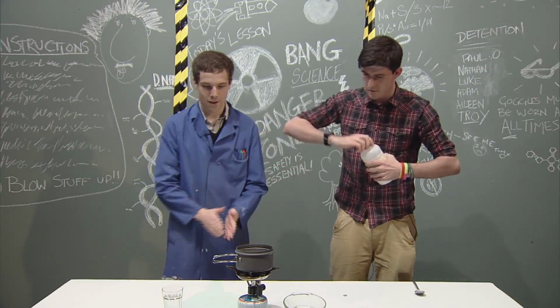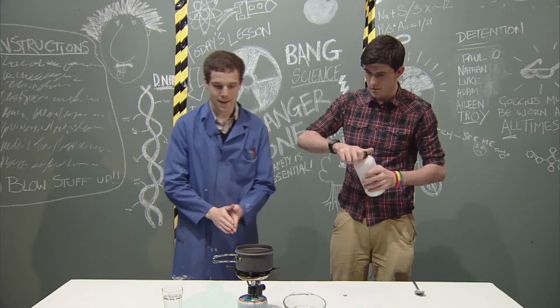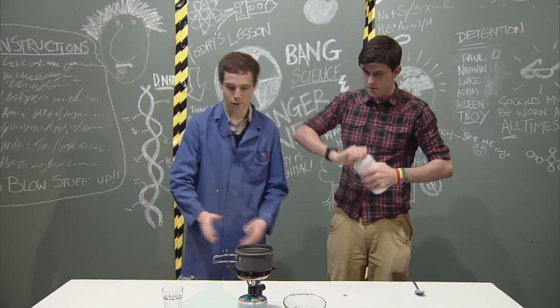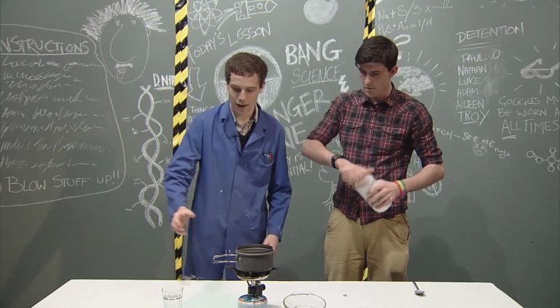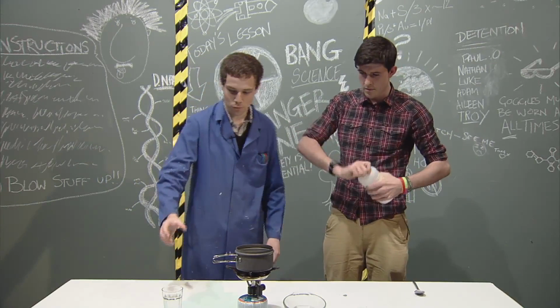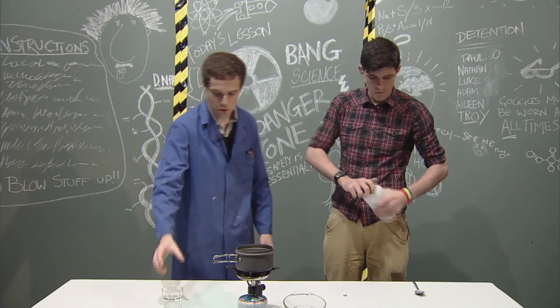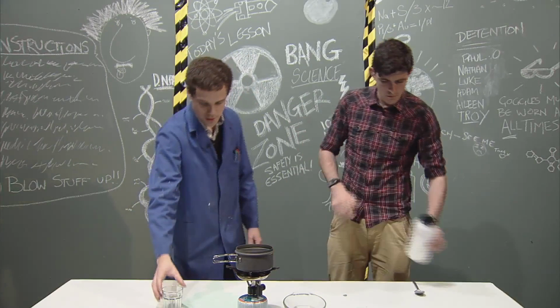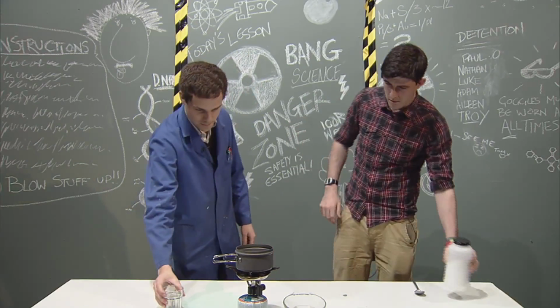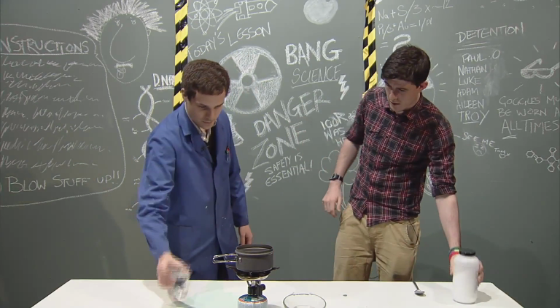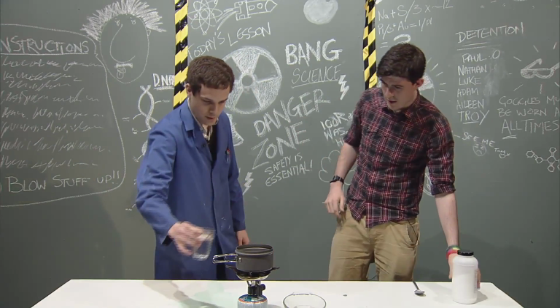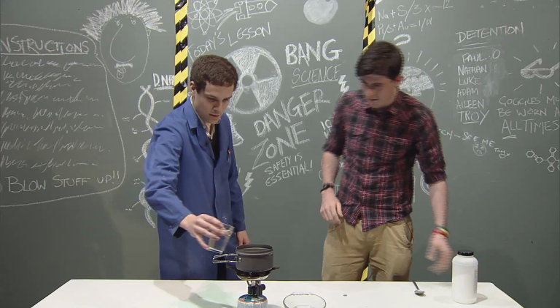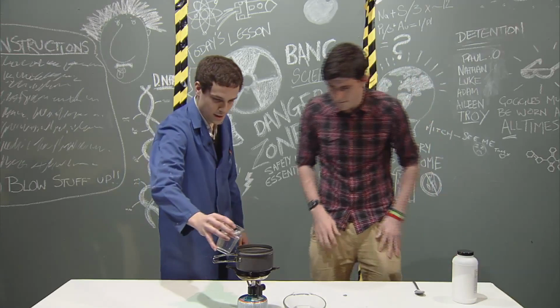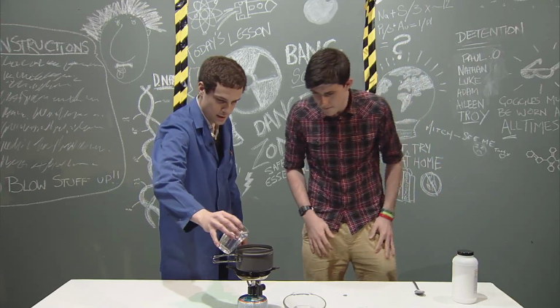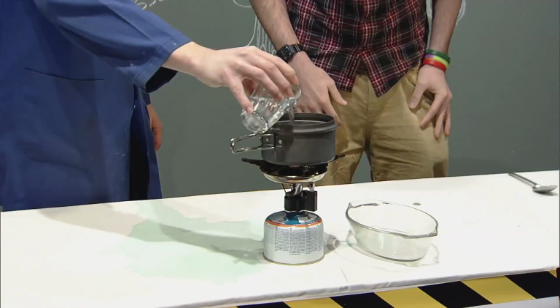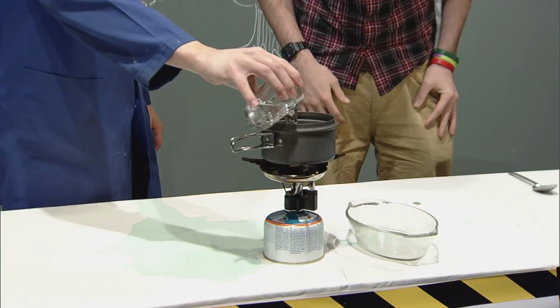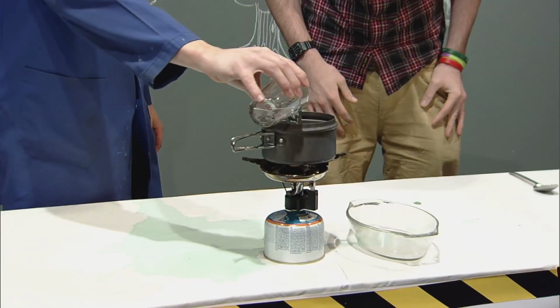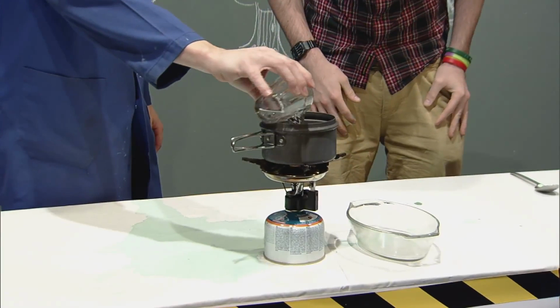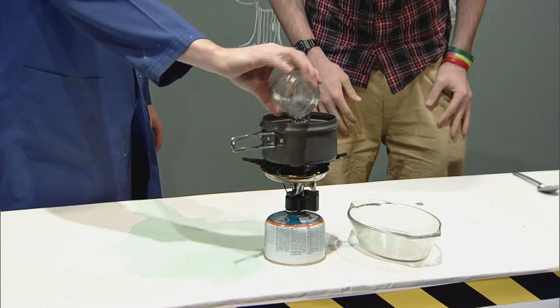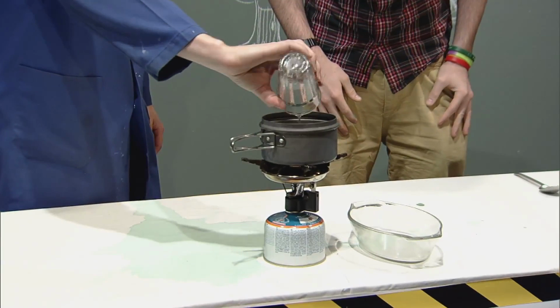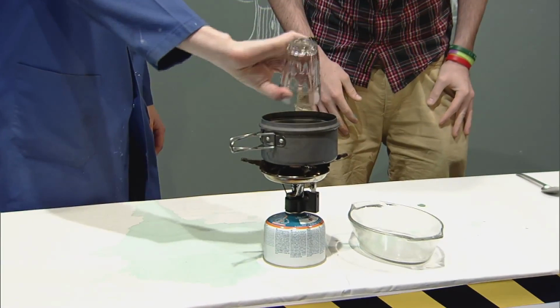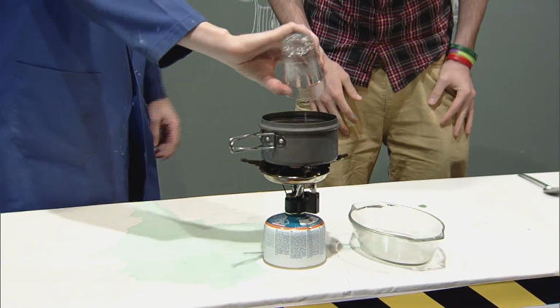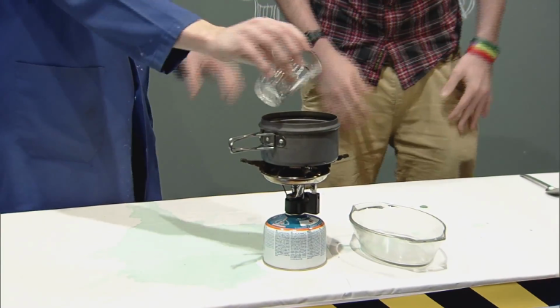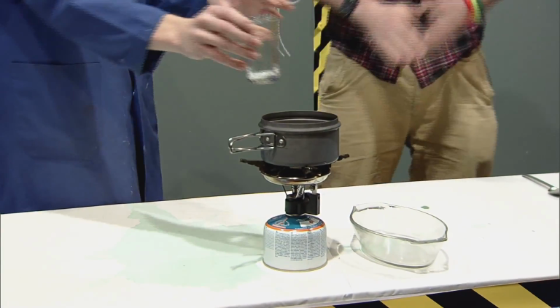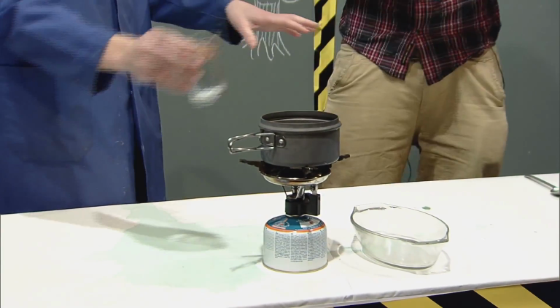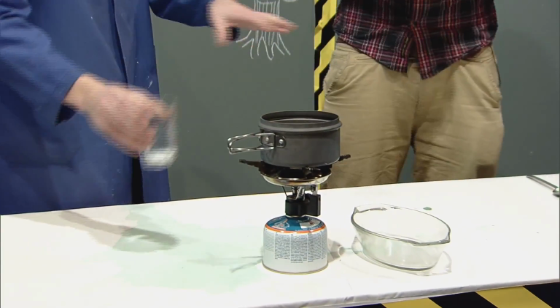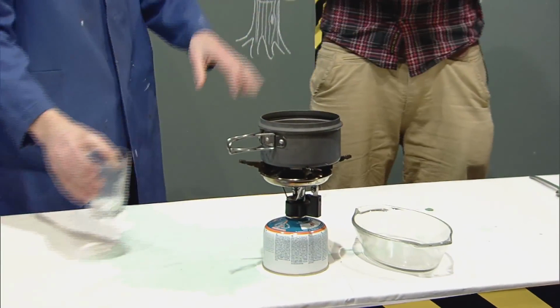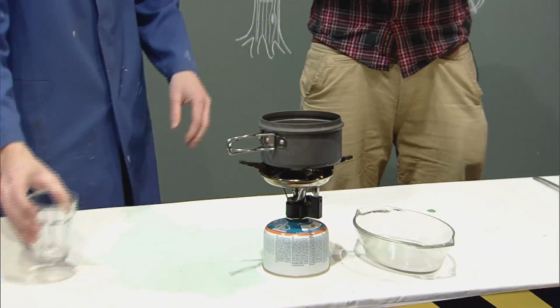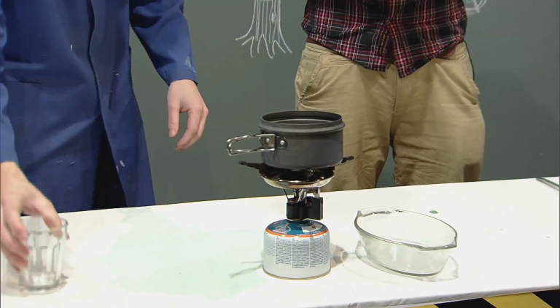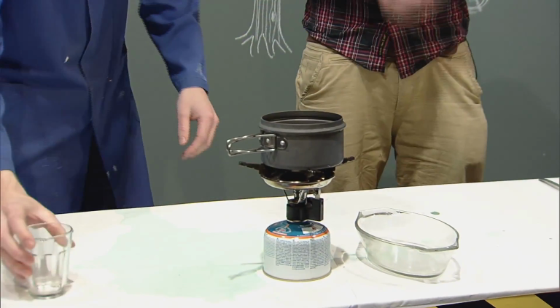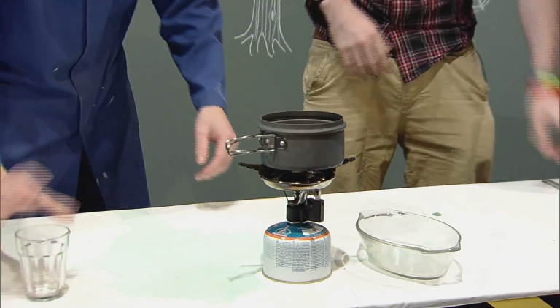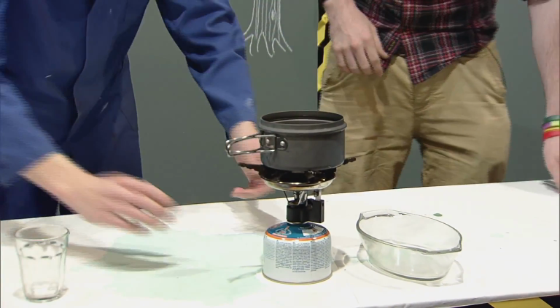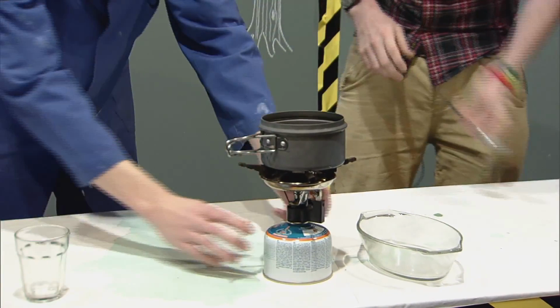Okay, and now we're going to add water to it. Just like that. And now what I need you to do is slowly stir it. I'm just going to turn on the heat.